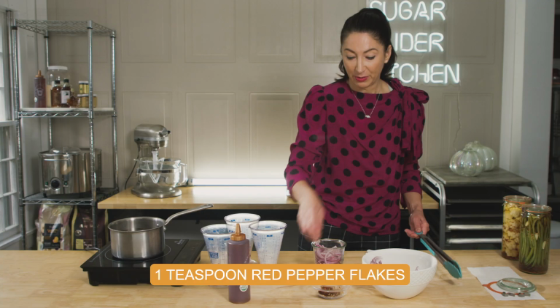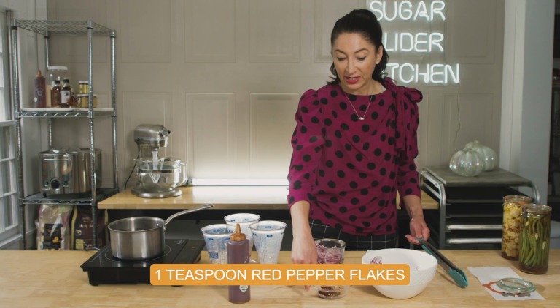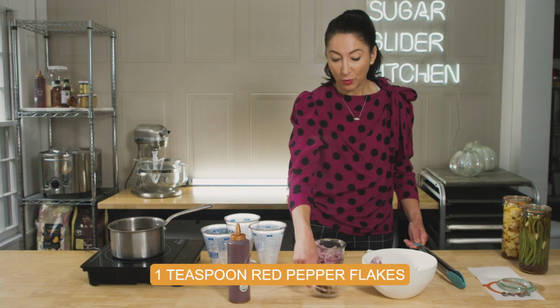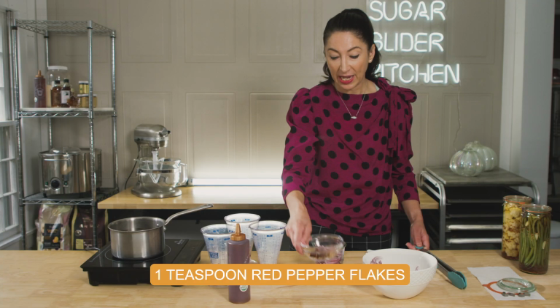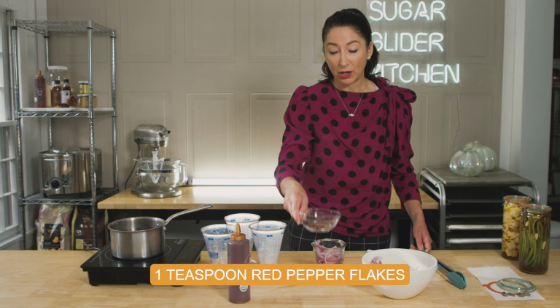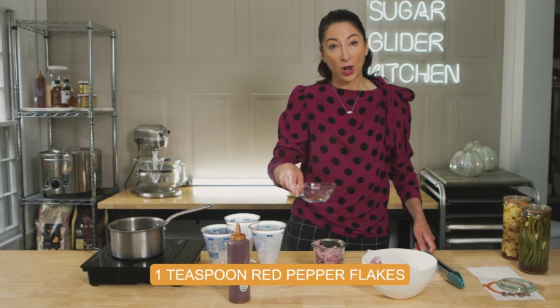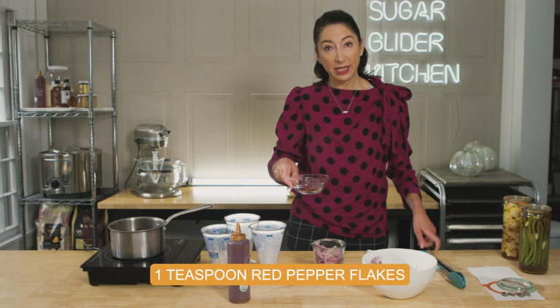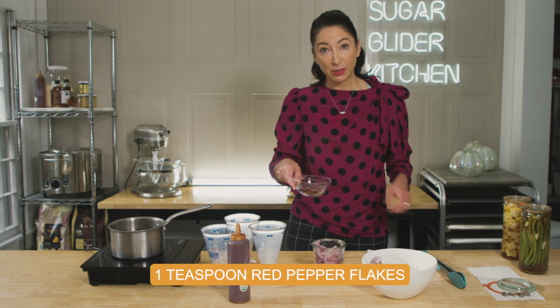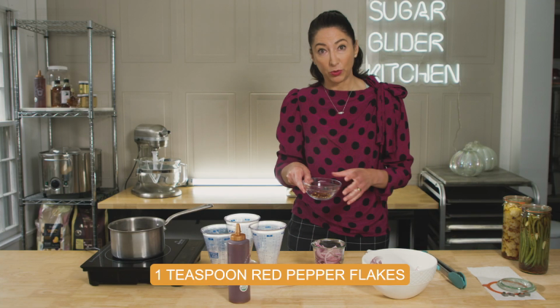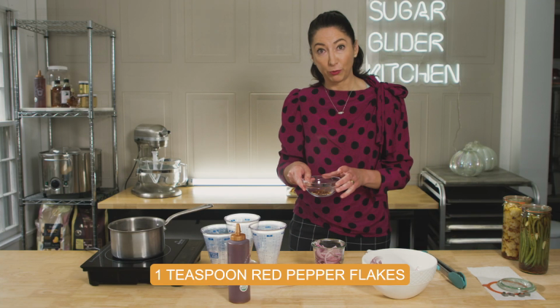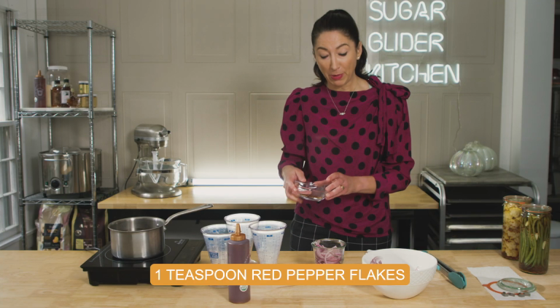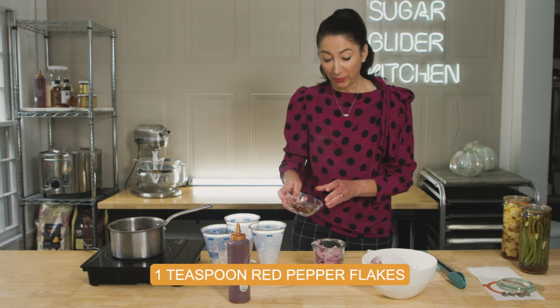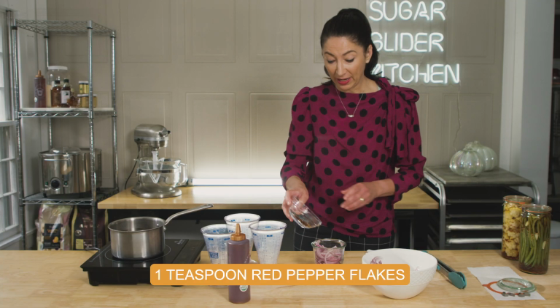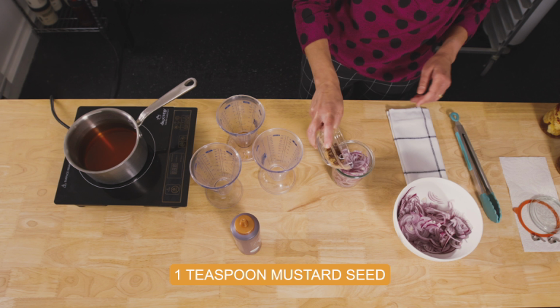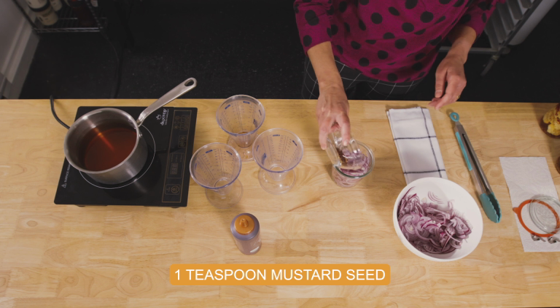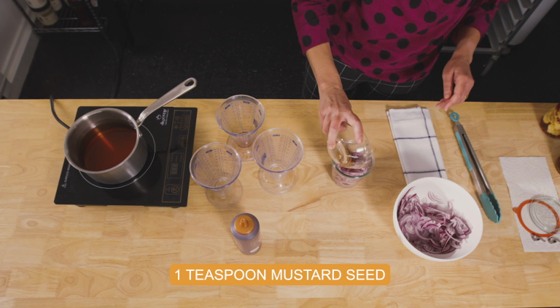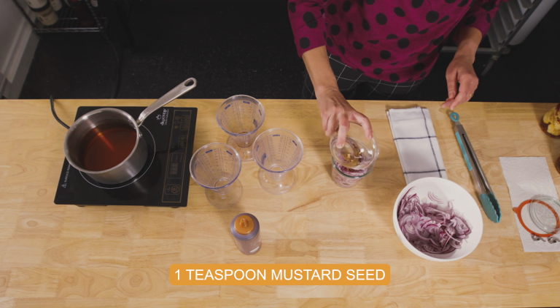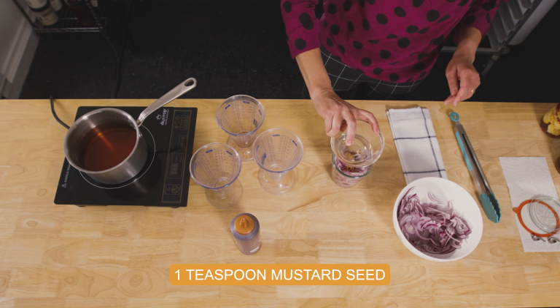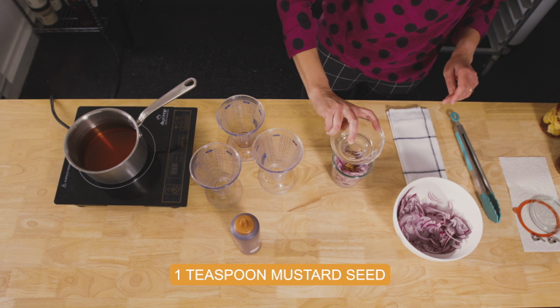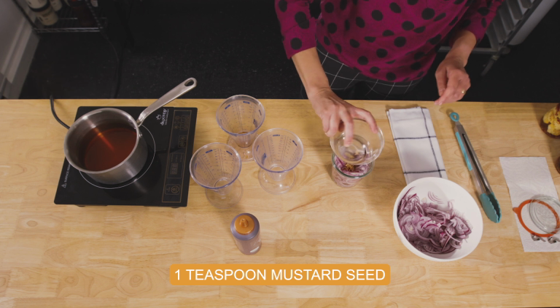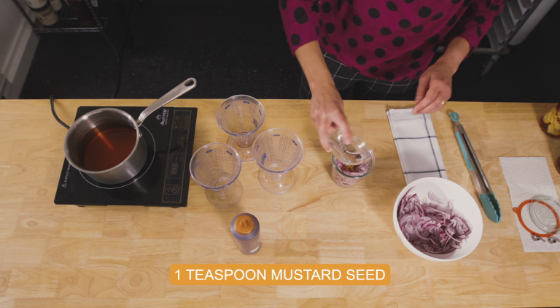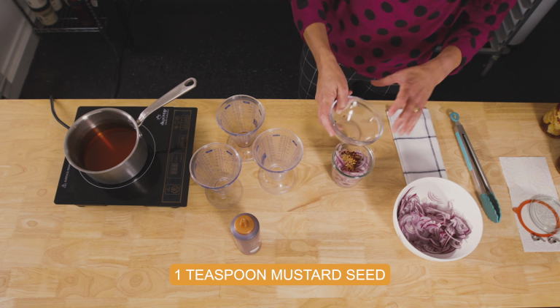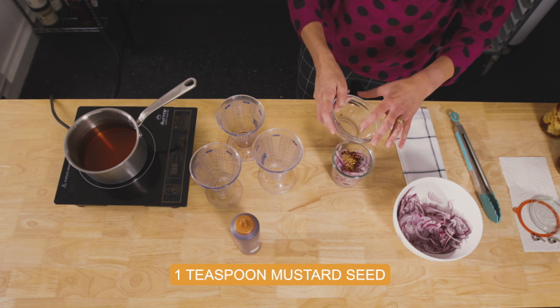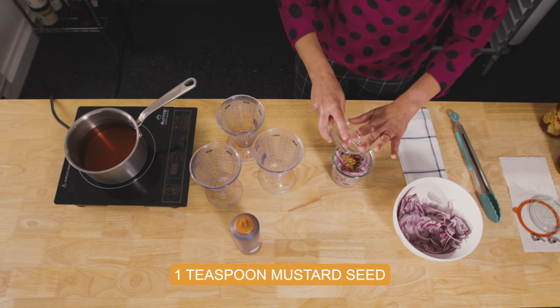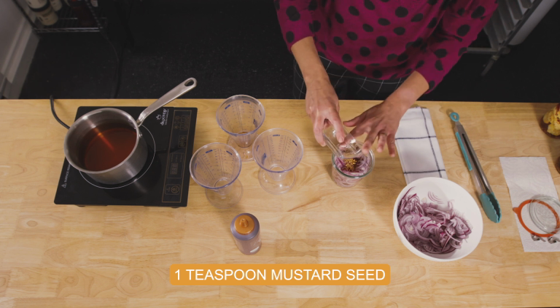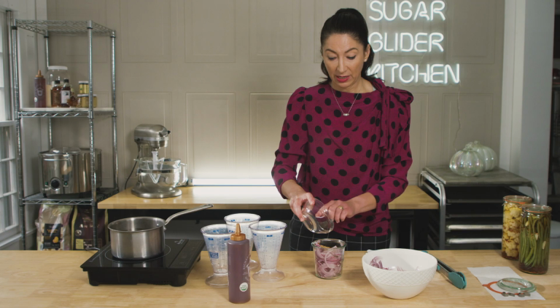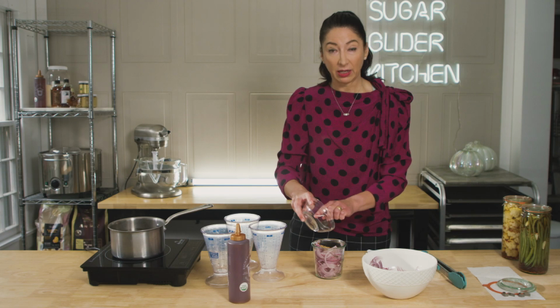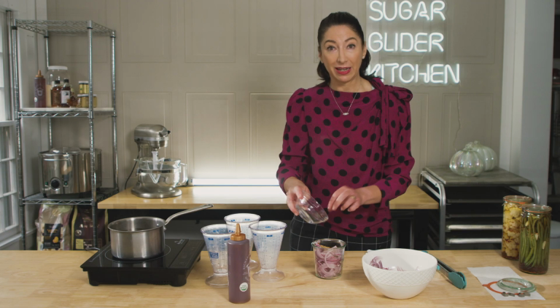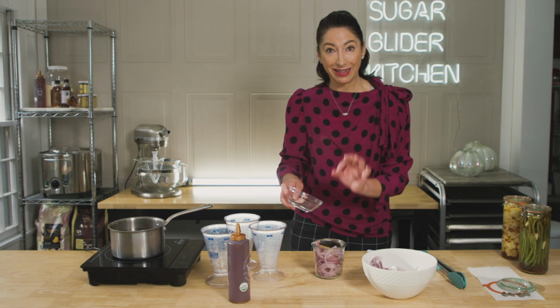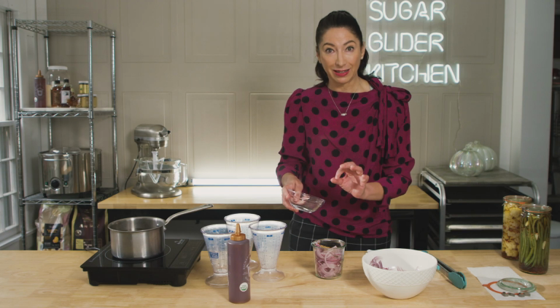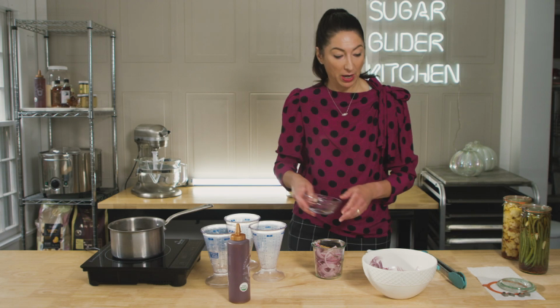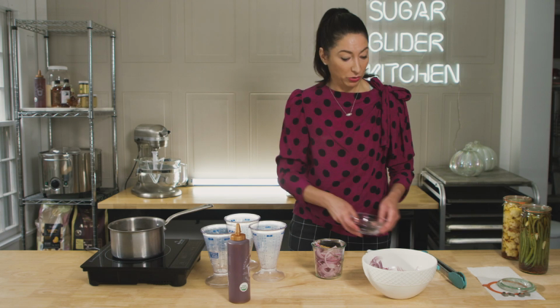Now to this, I'm going to add one teaspoon of red pepper flakes and one teaspoon of mustard seed, and that will give it a nice little punch.